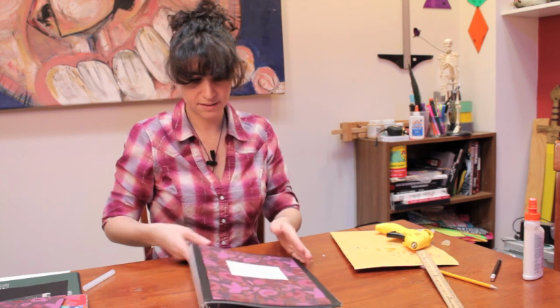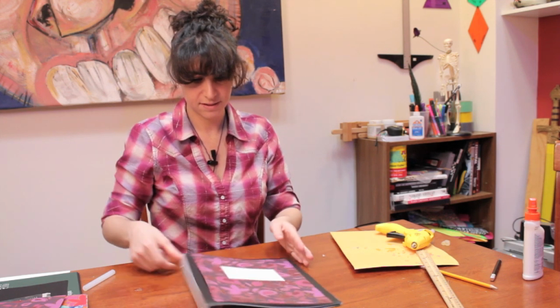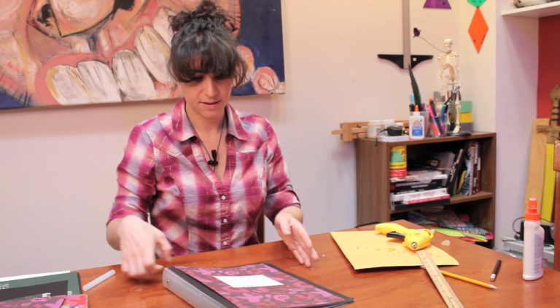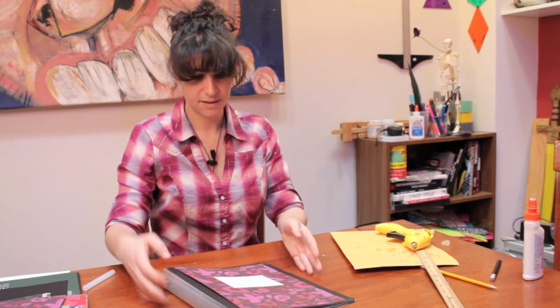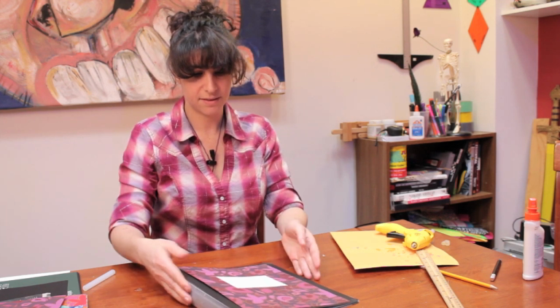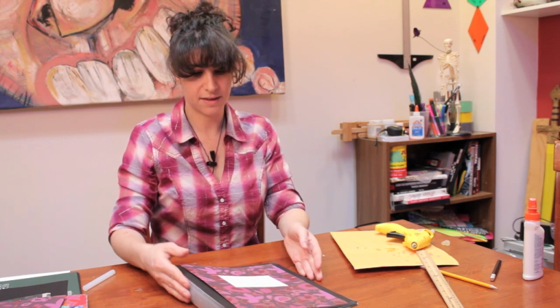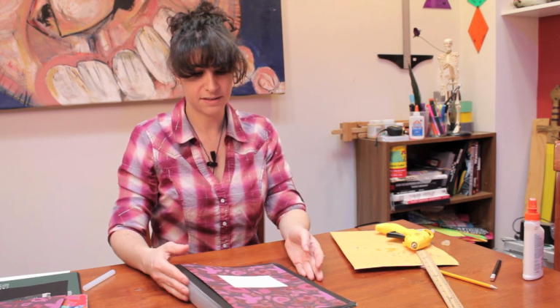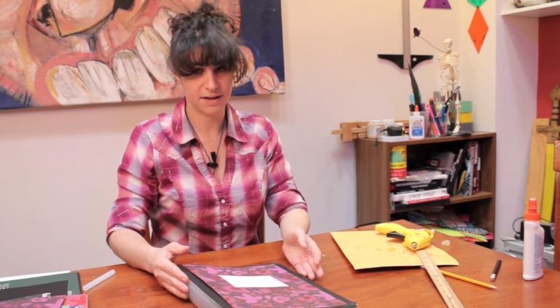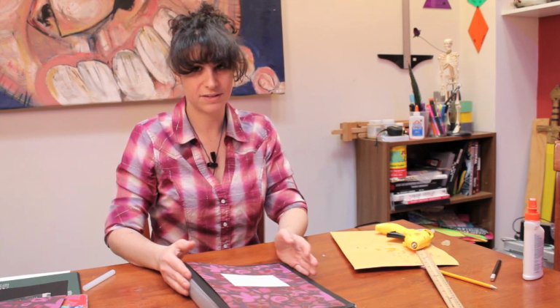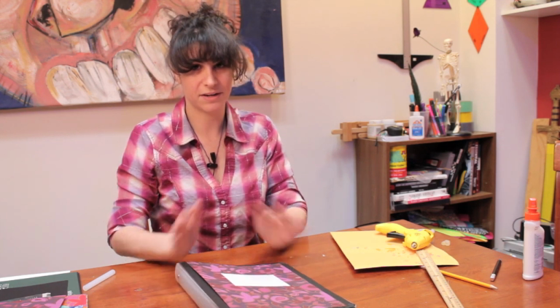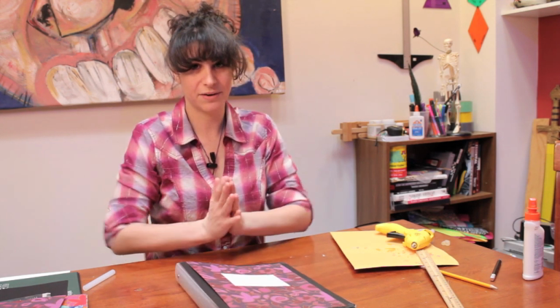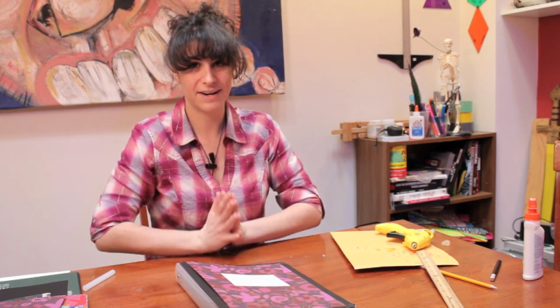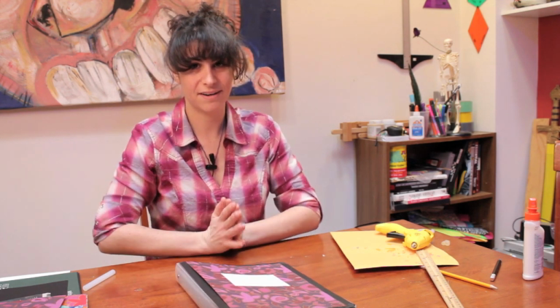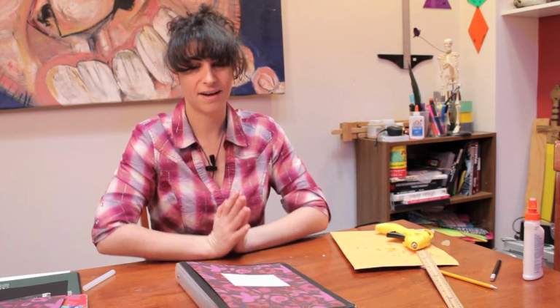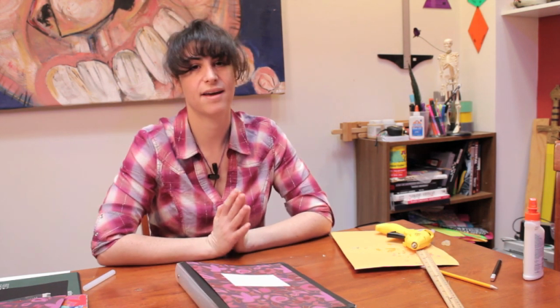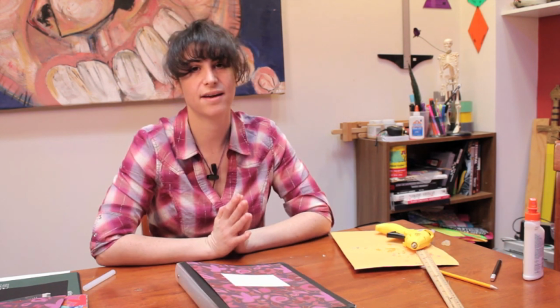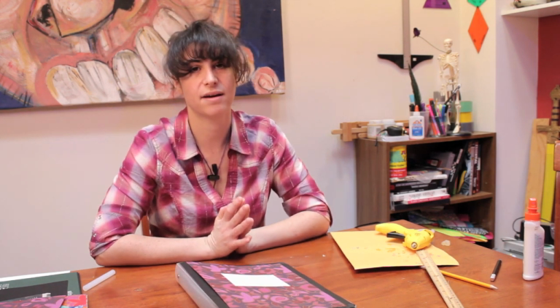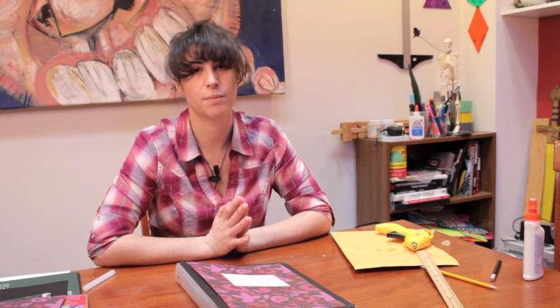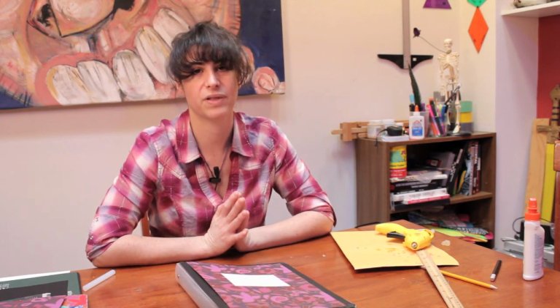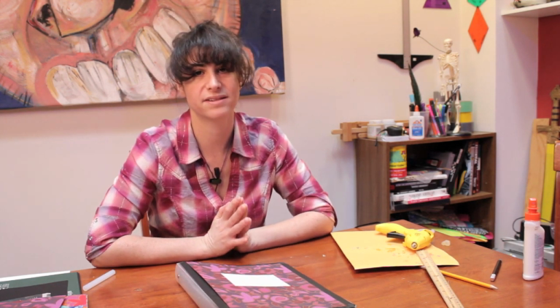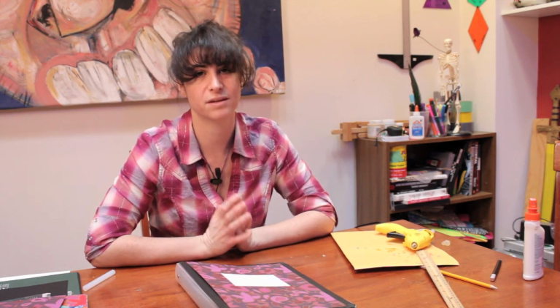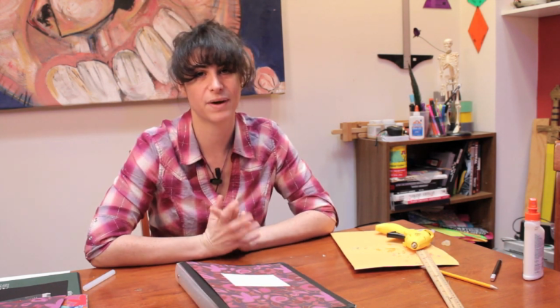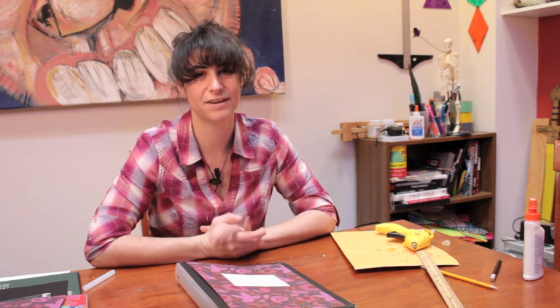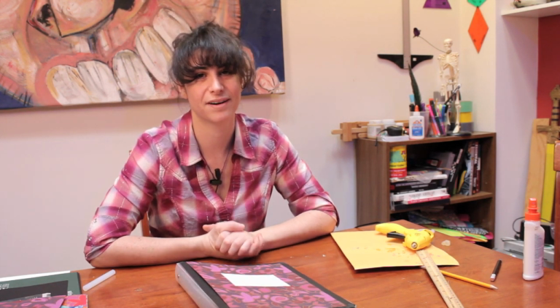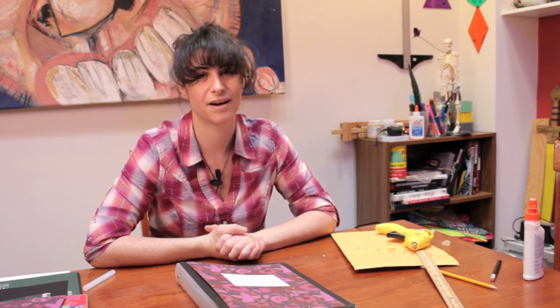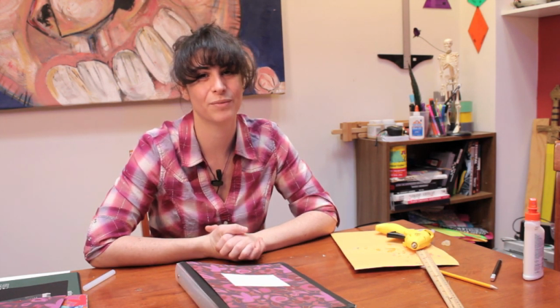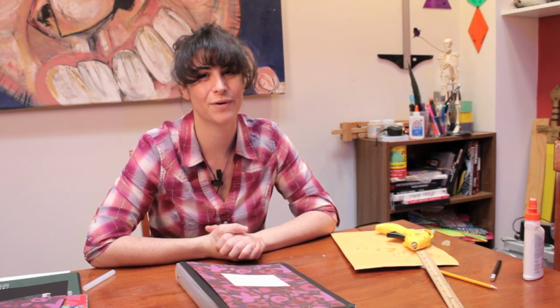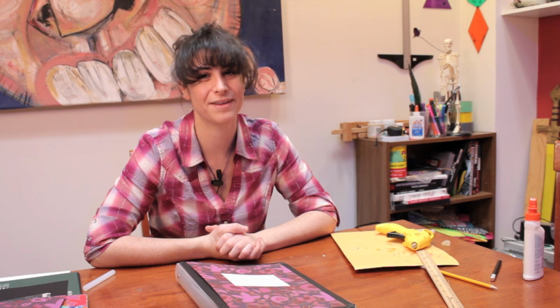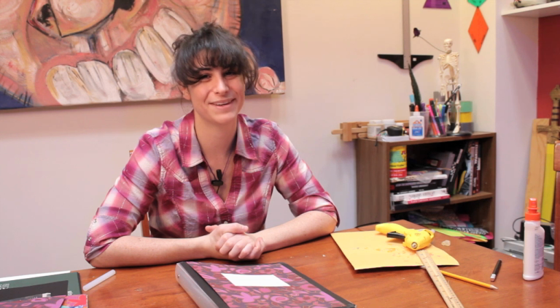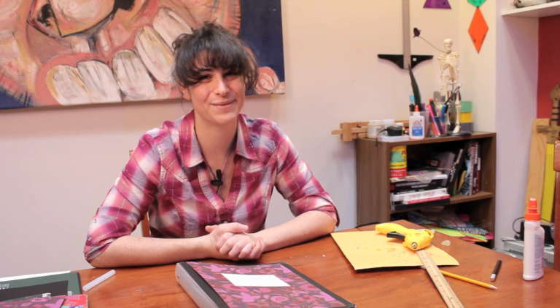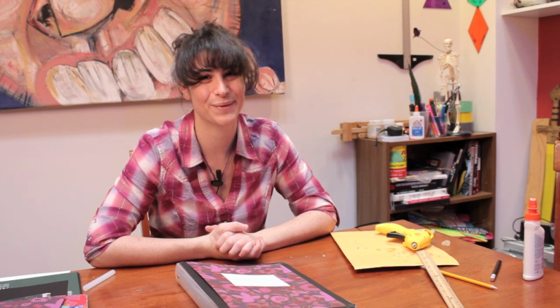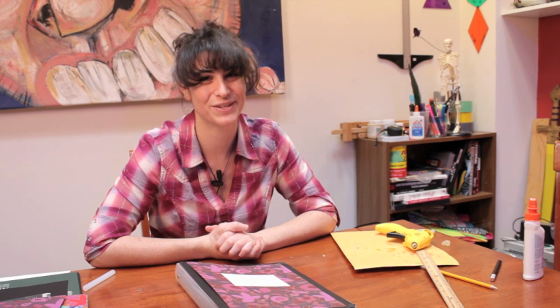And that is how you decorate a plastic binder. I'm Laura, thank you for watching.